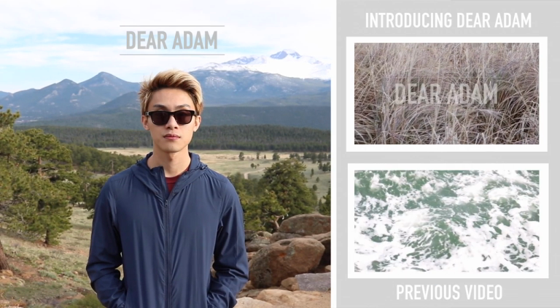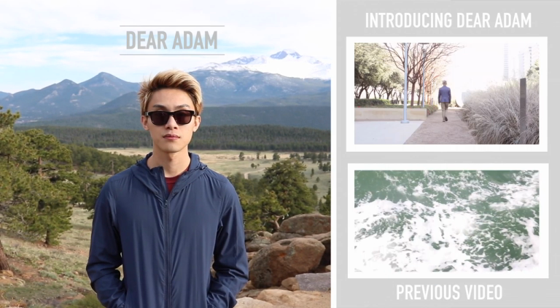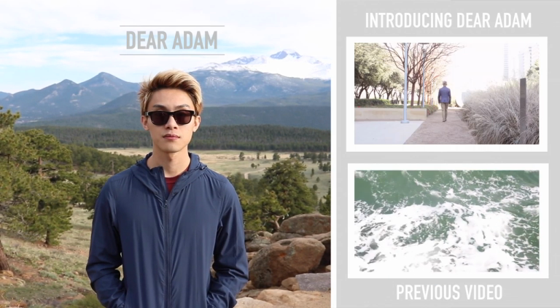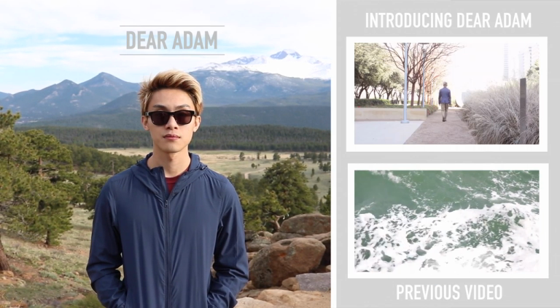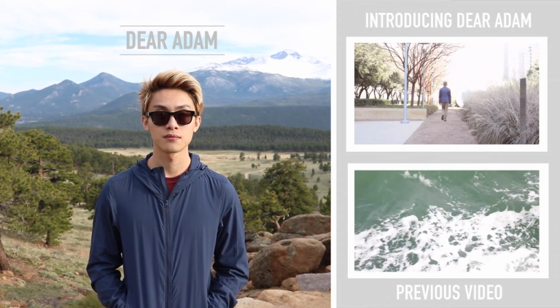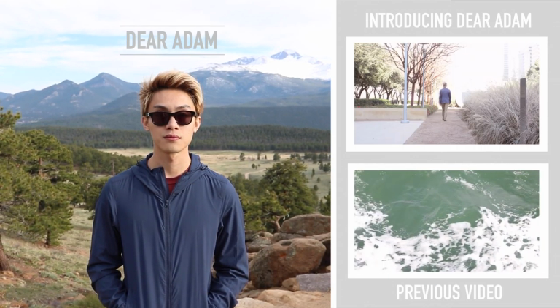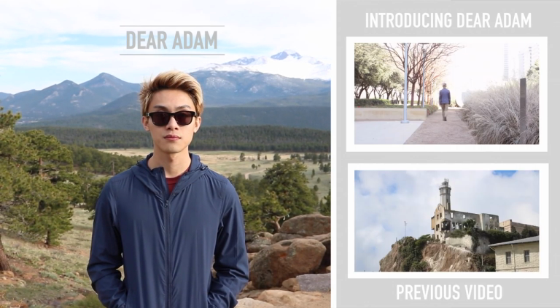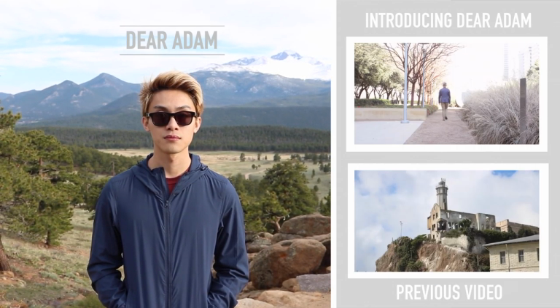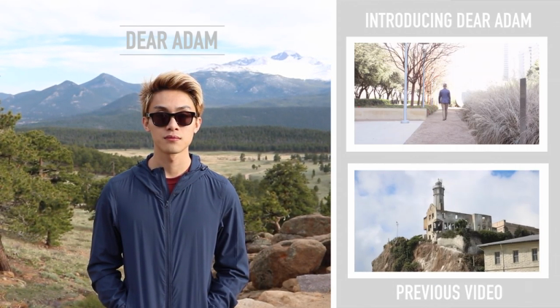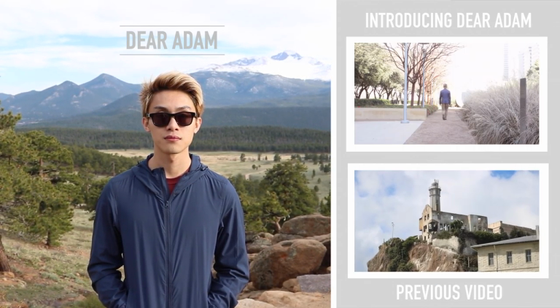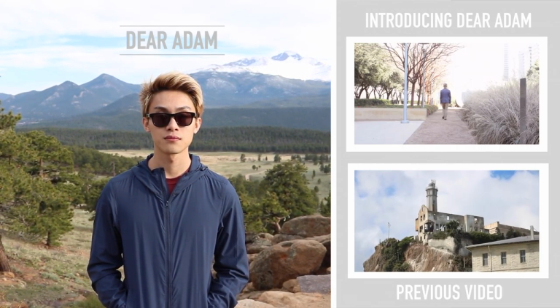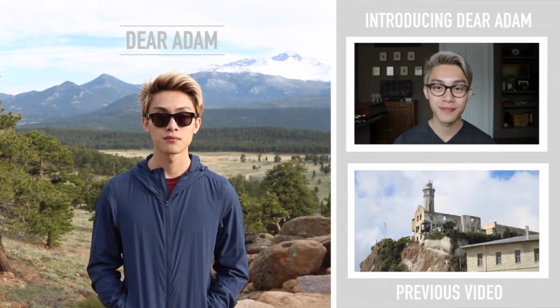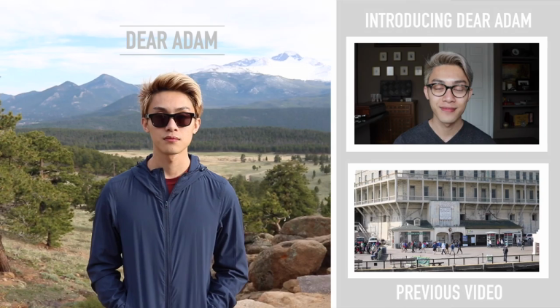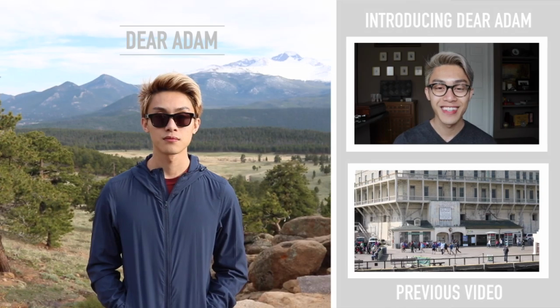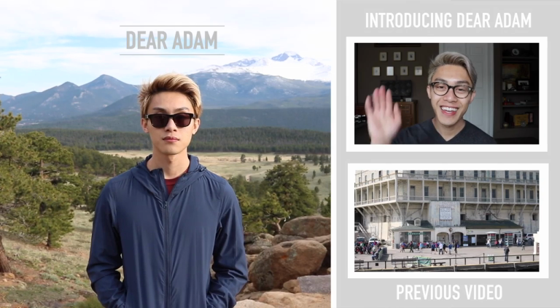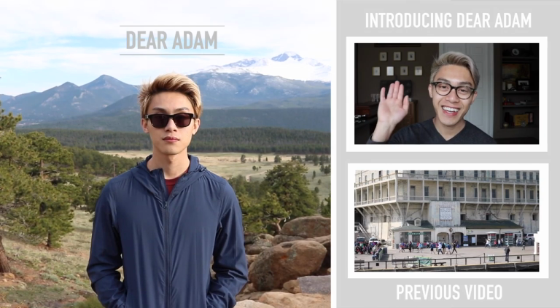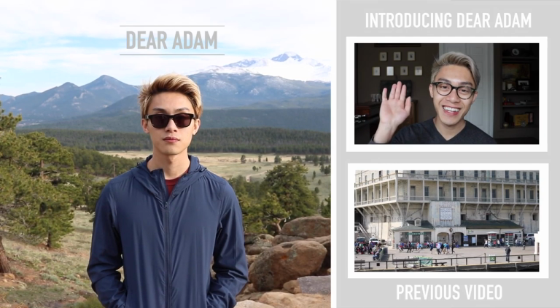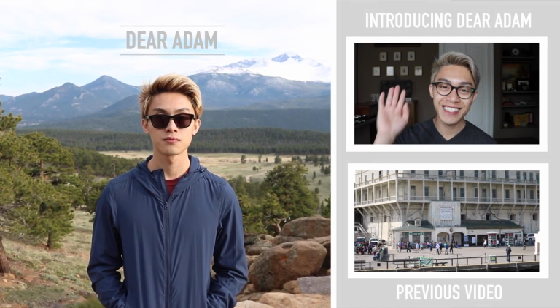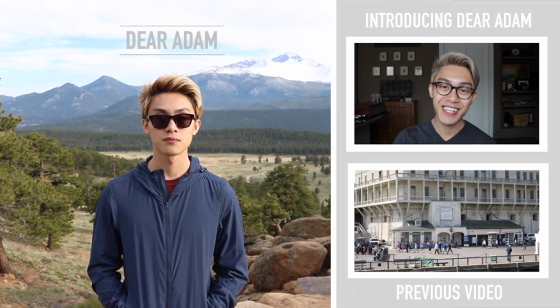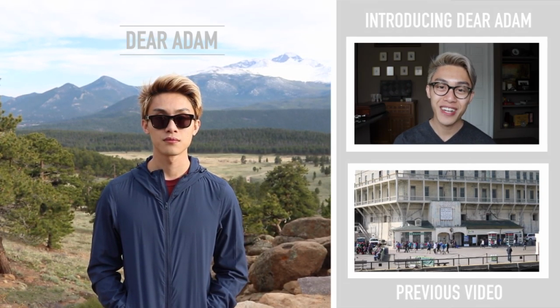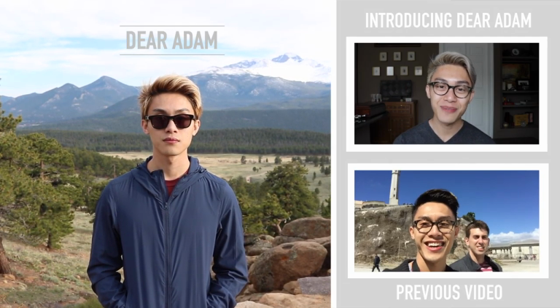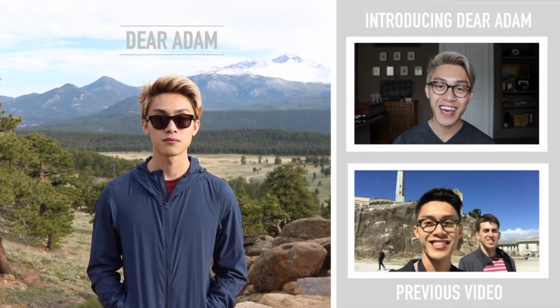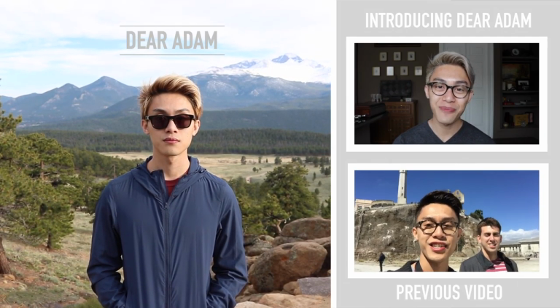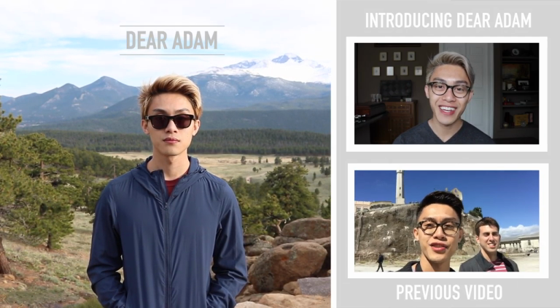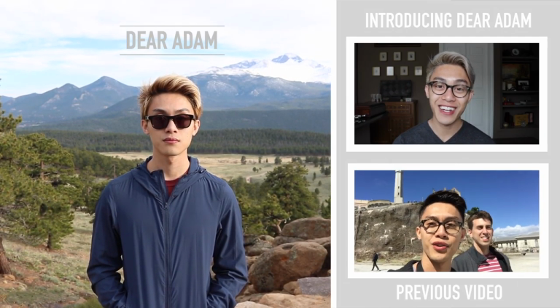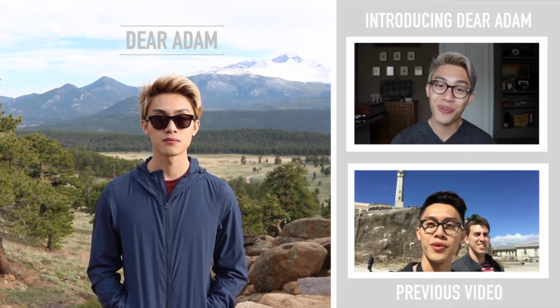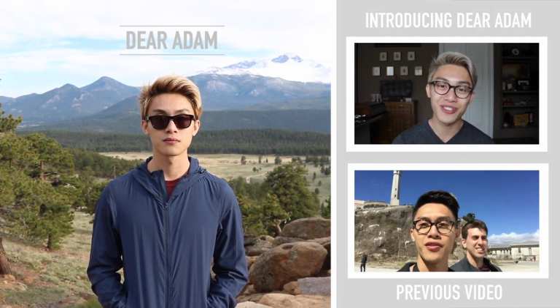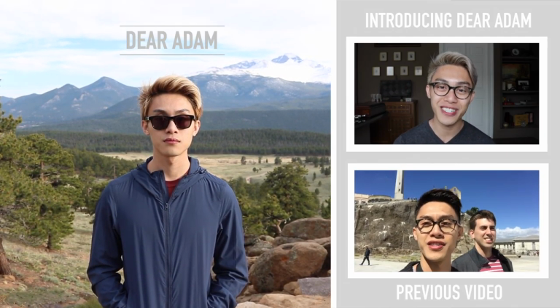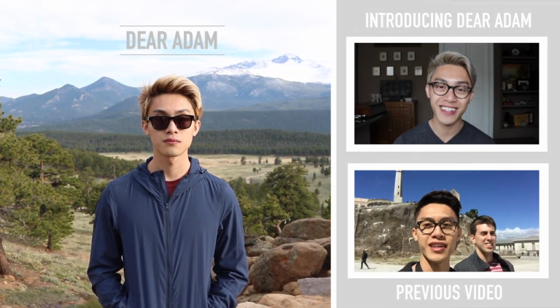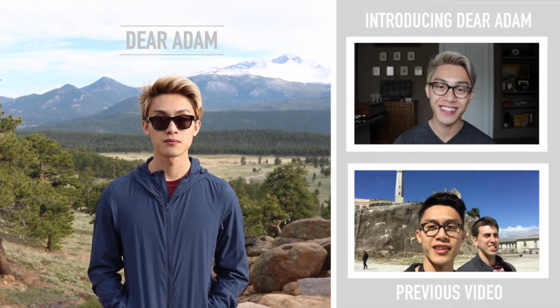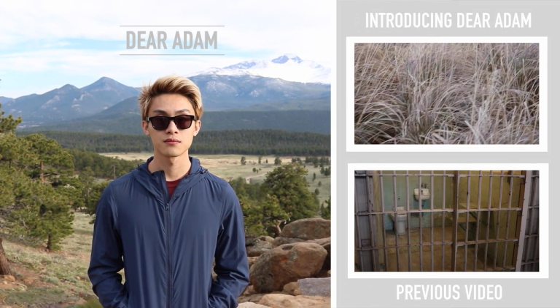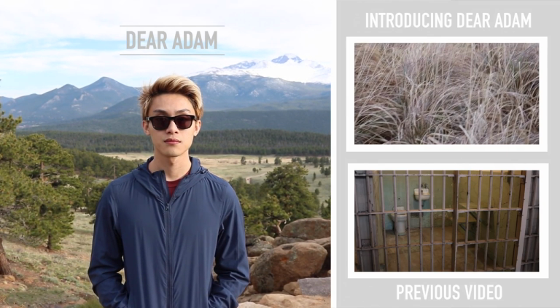What are you waiting for? Hit that subscribe button. Make sure you check out my other videos and stay tuned.